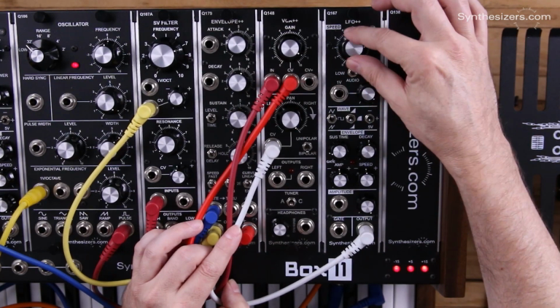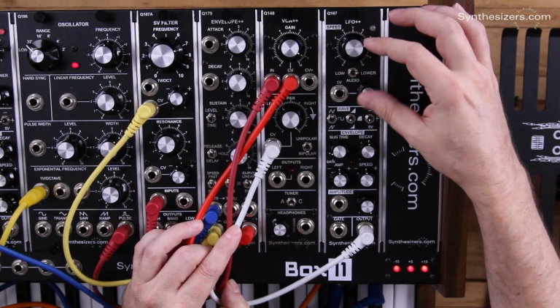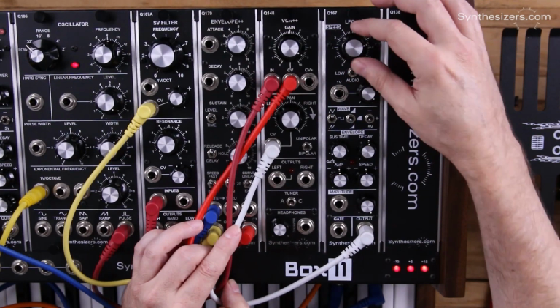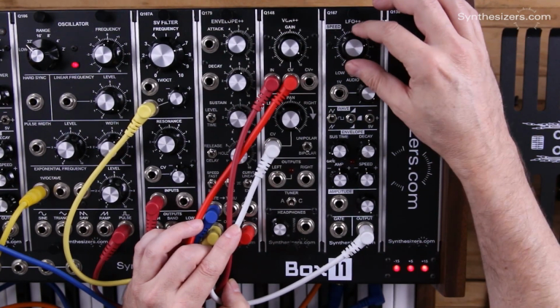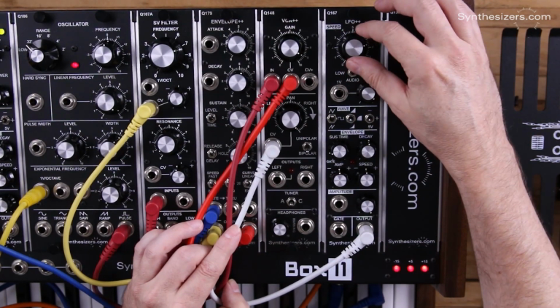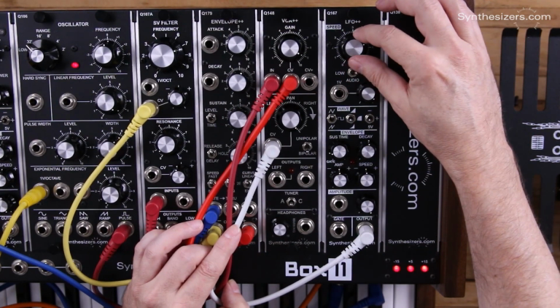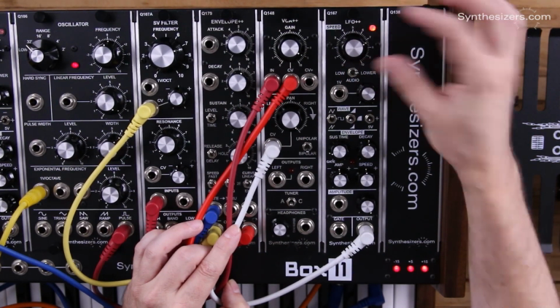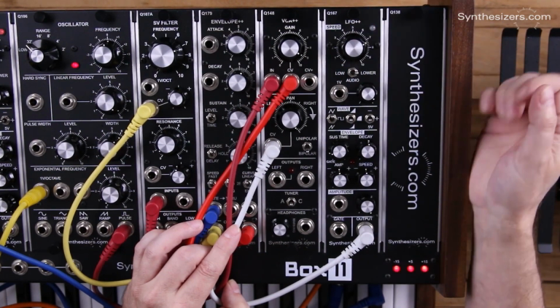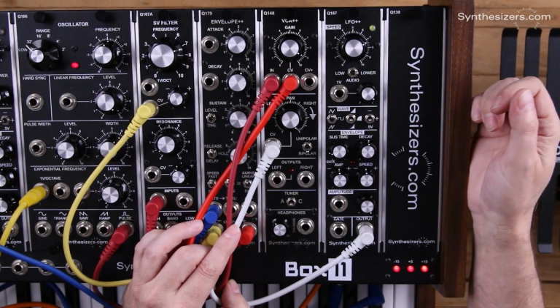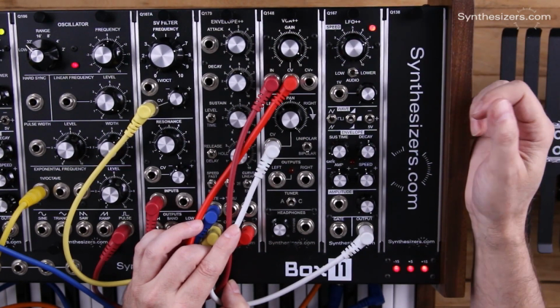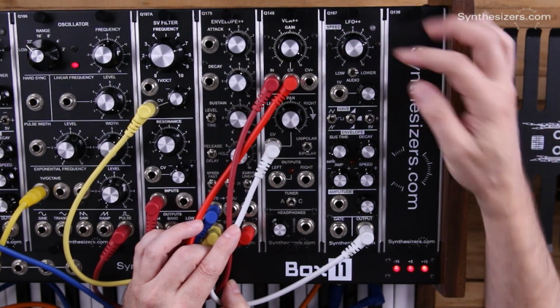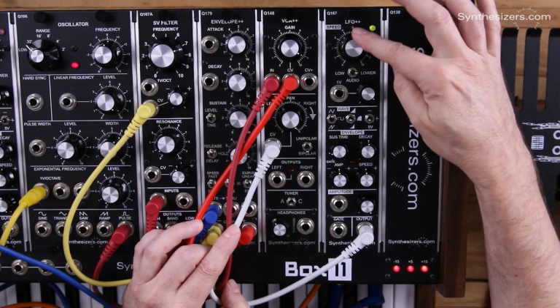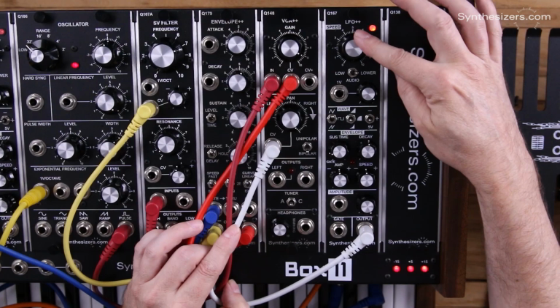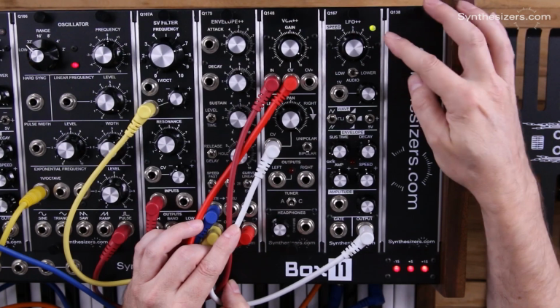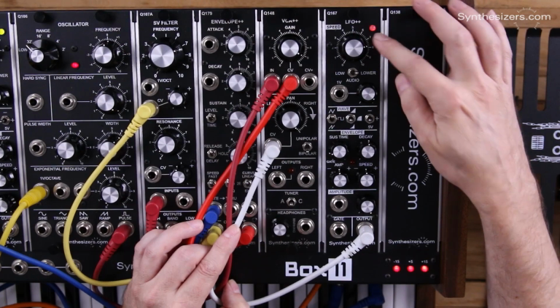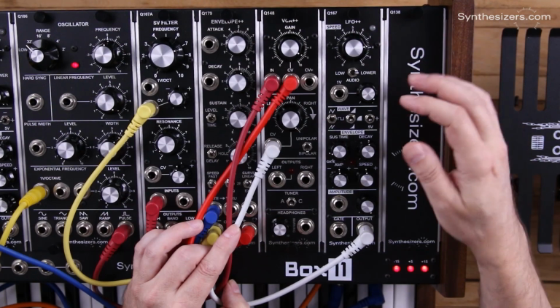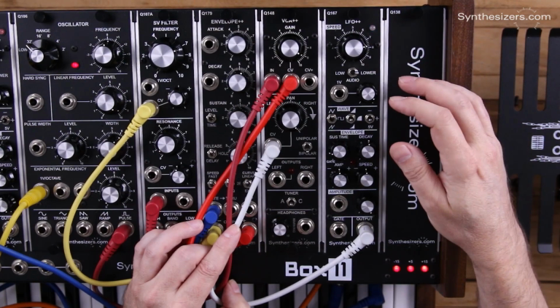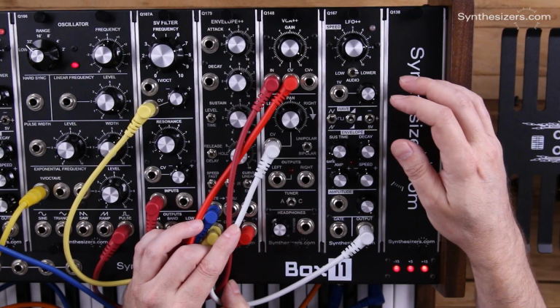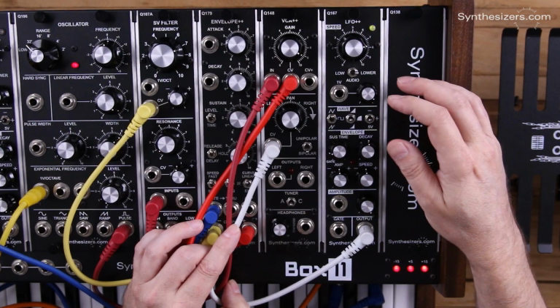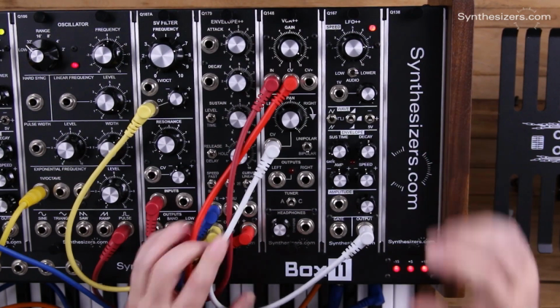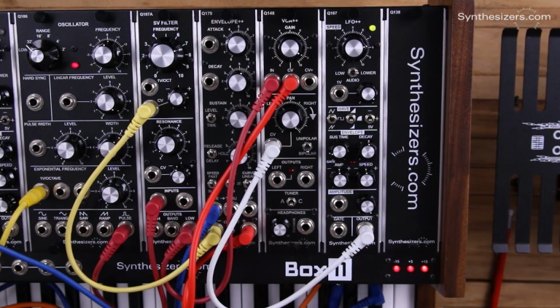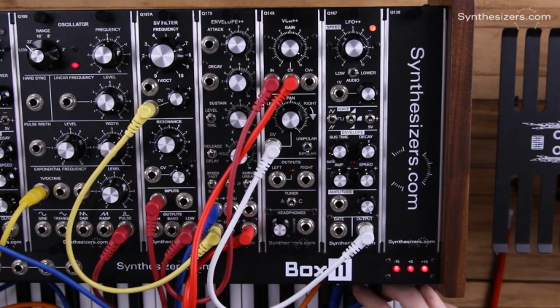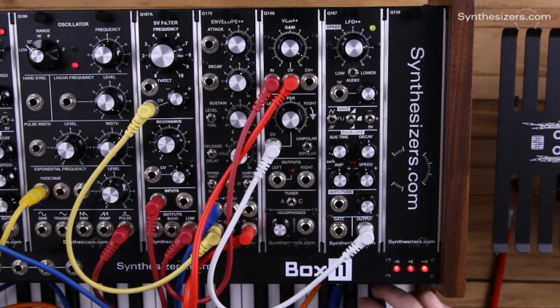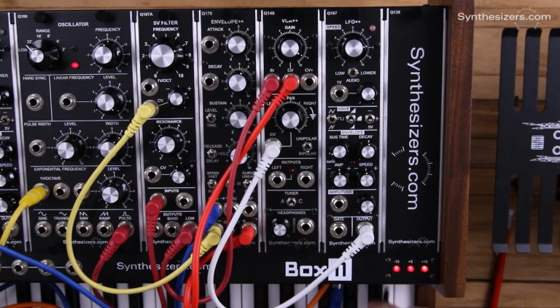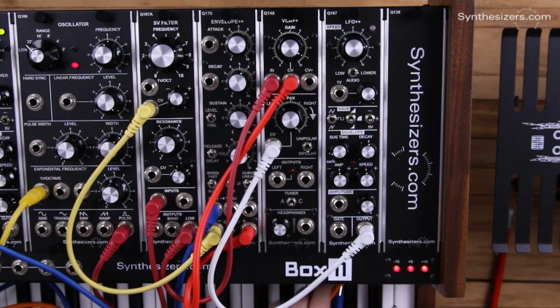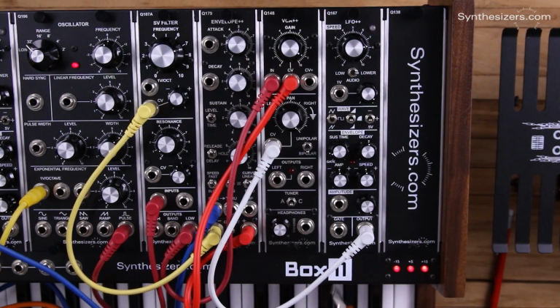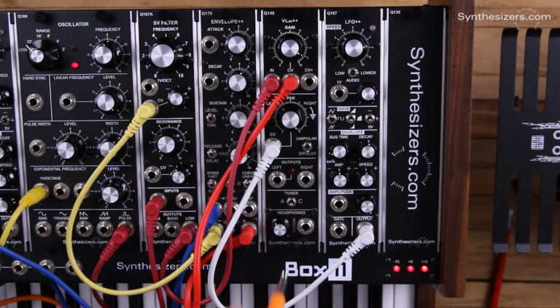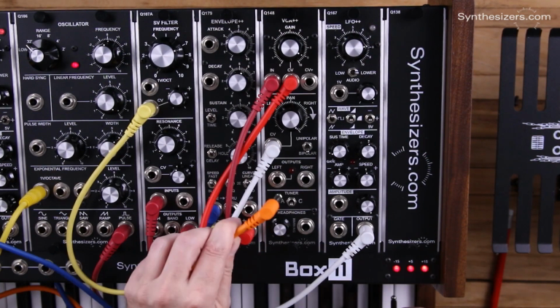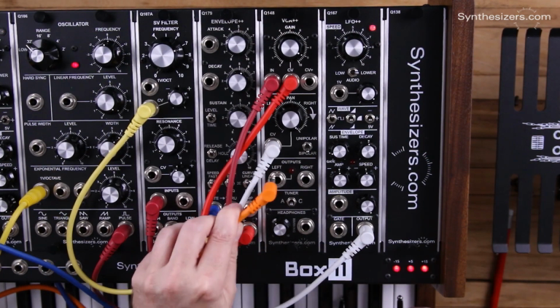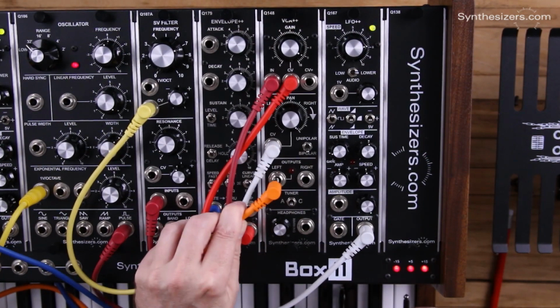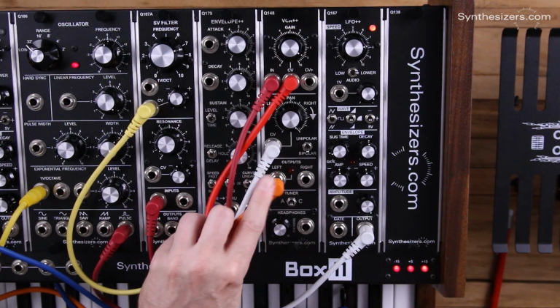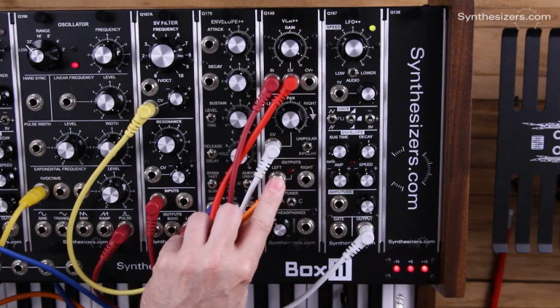Here's our speed for our LFO — we can see that with the LED. Now here are our outputs, left and right.